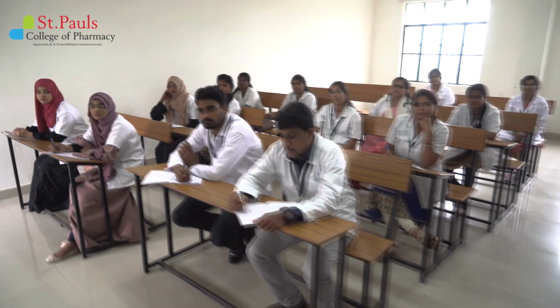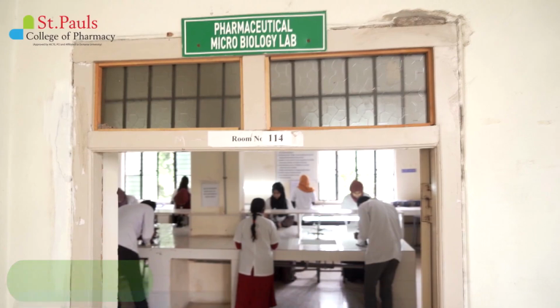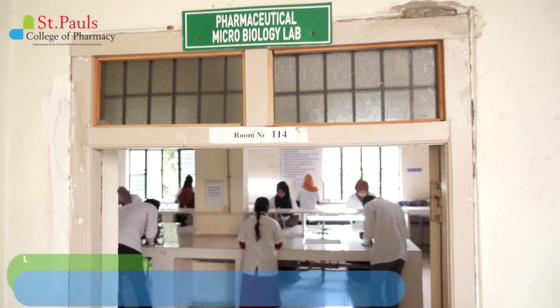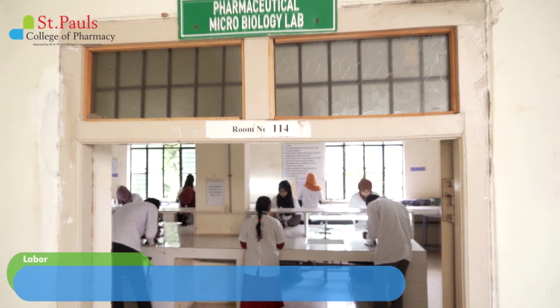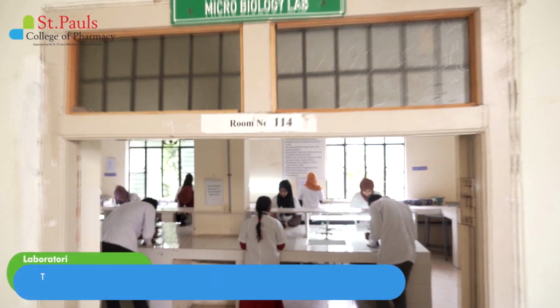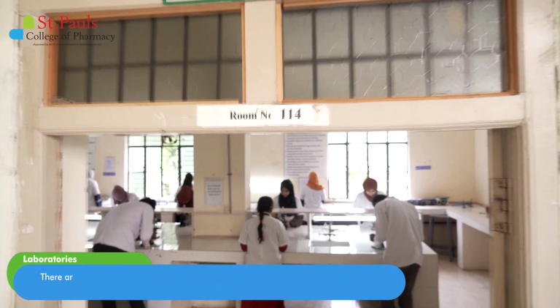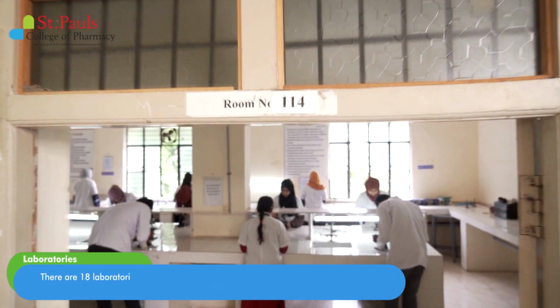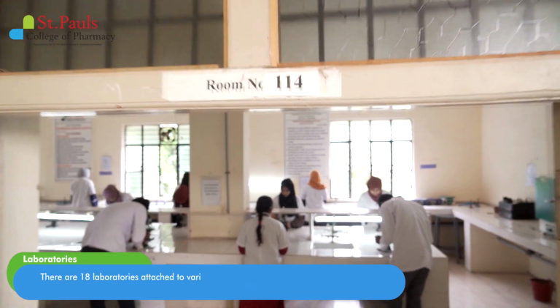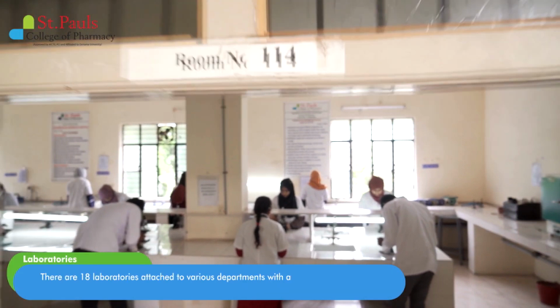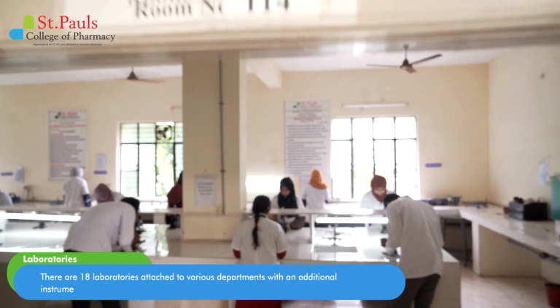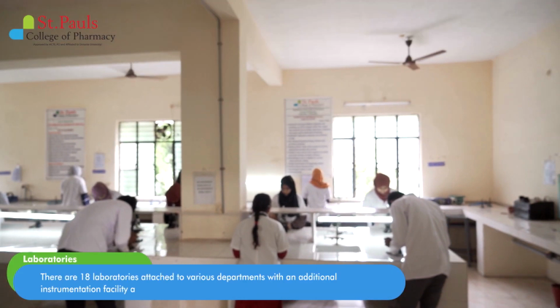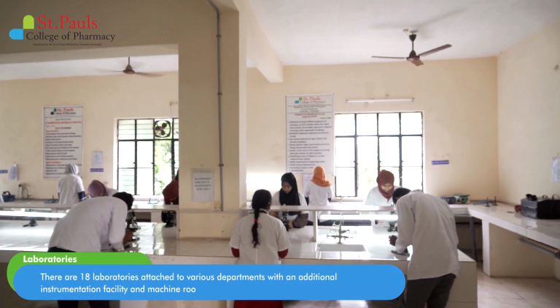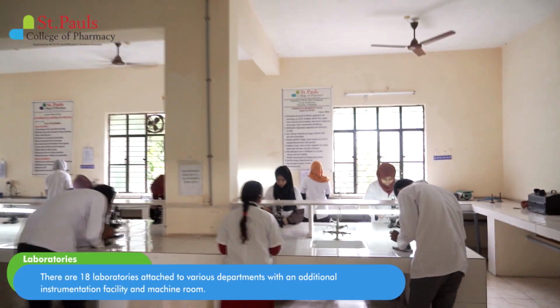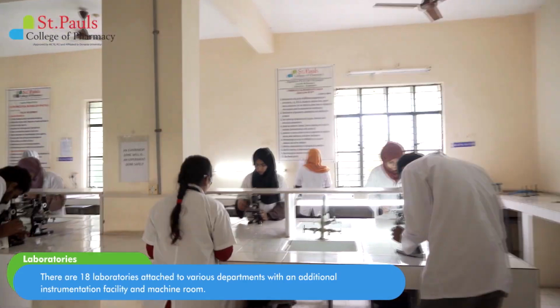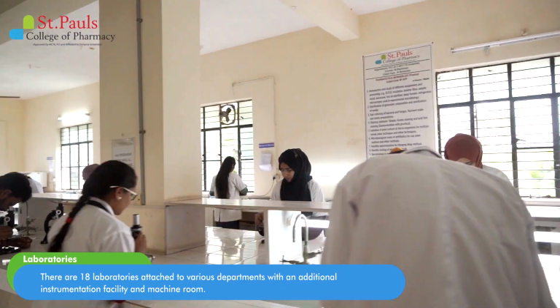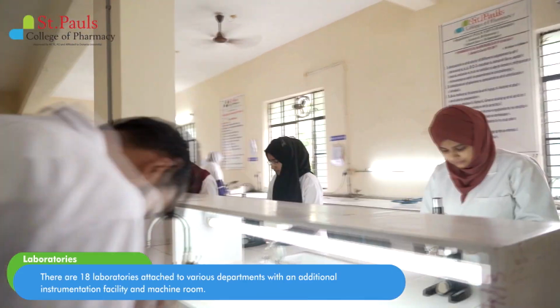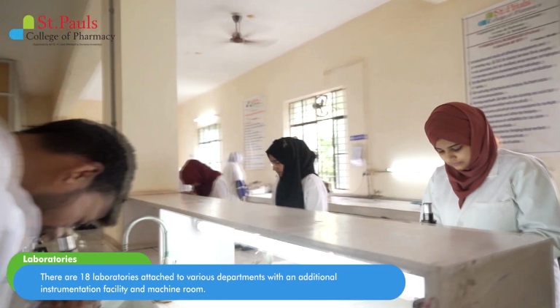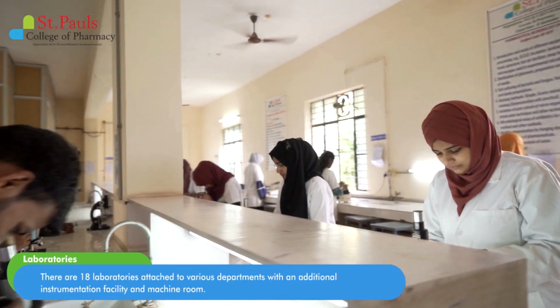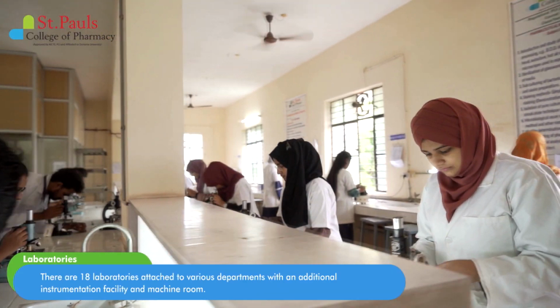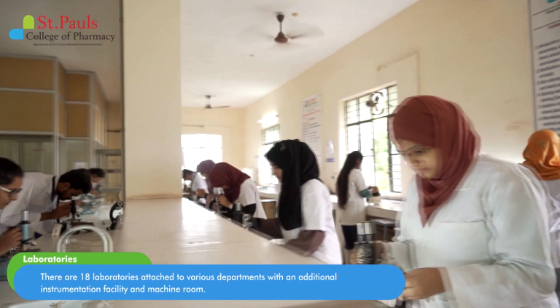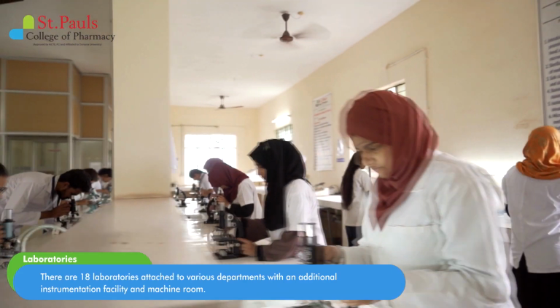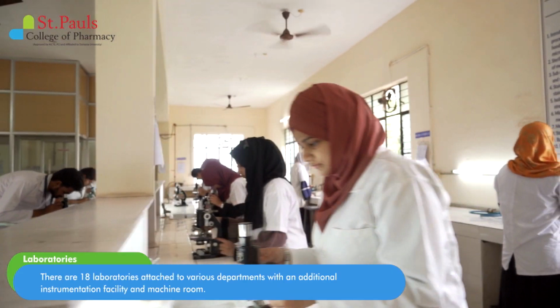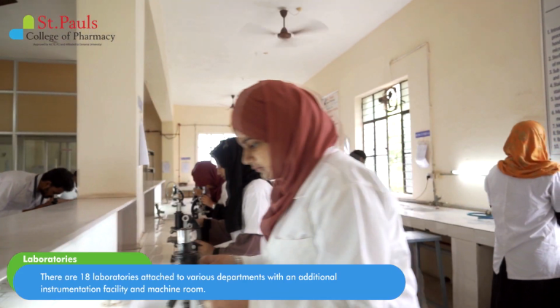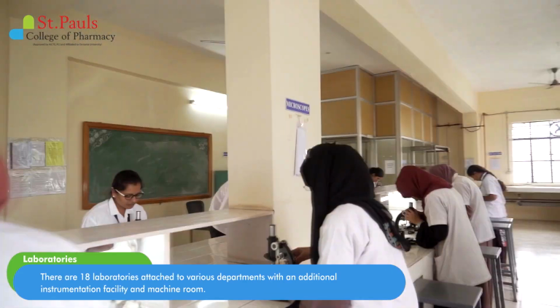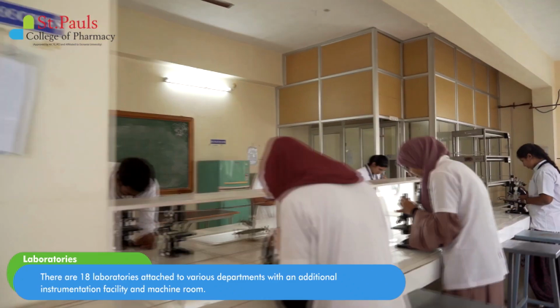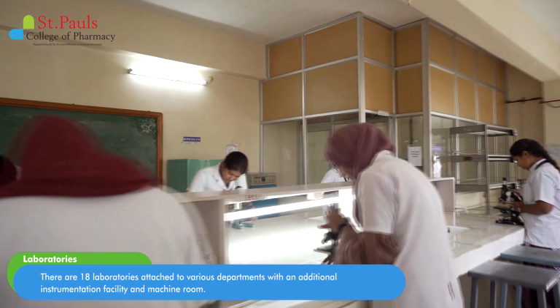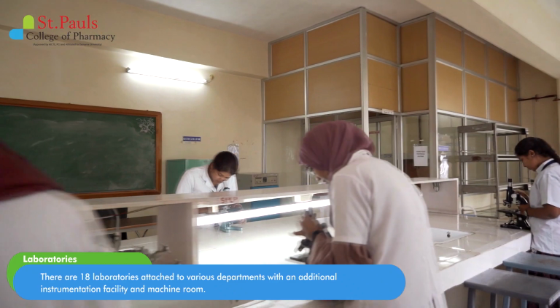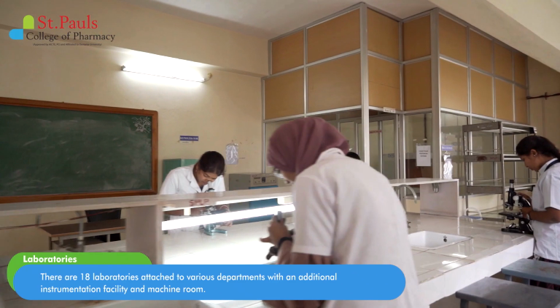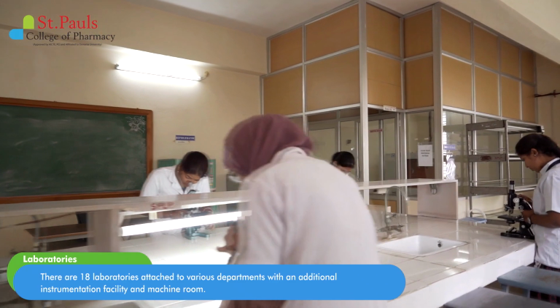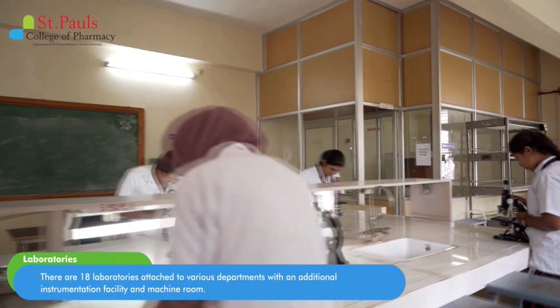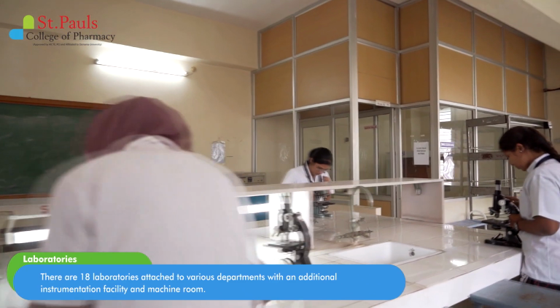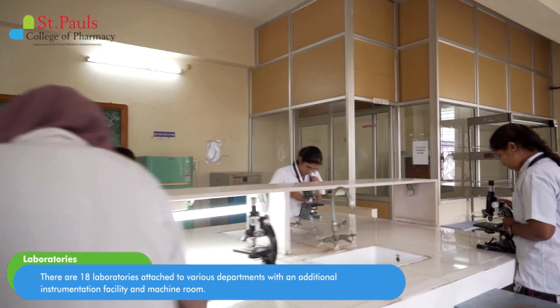There are 18 laboratories attached to various departments, with an additional instrumentation facility and machine room.